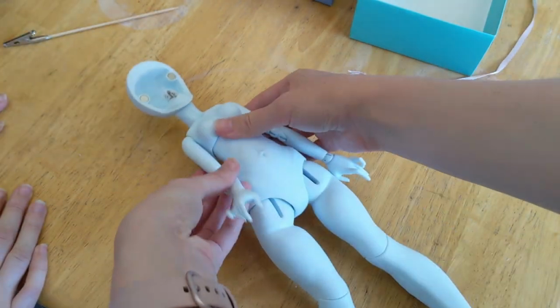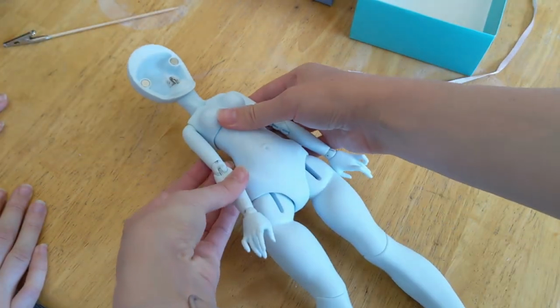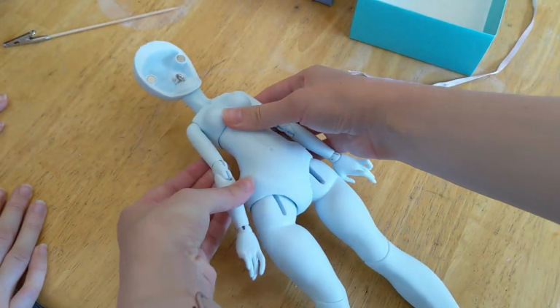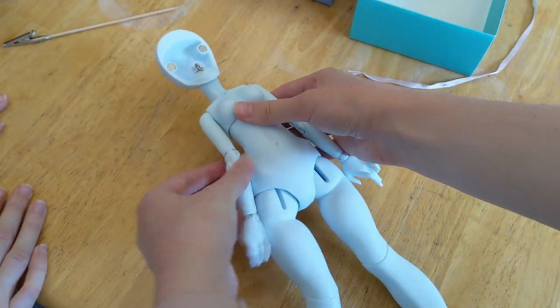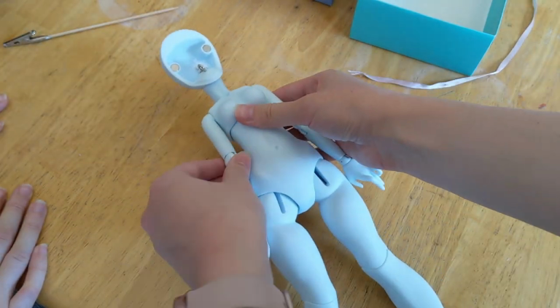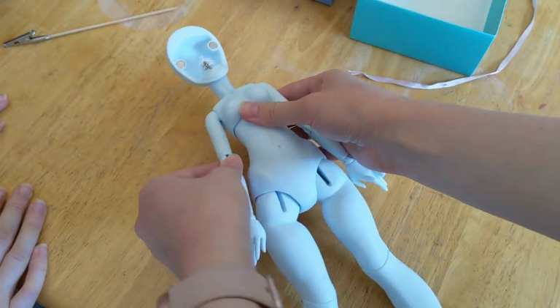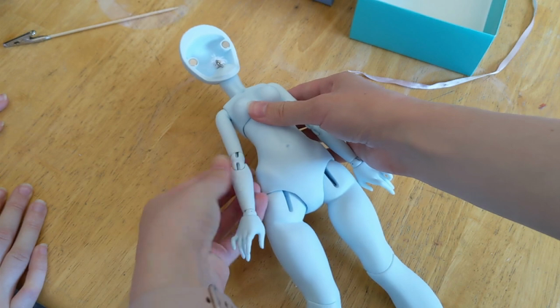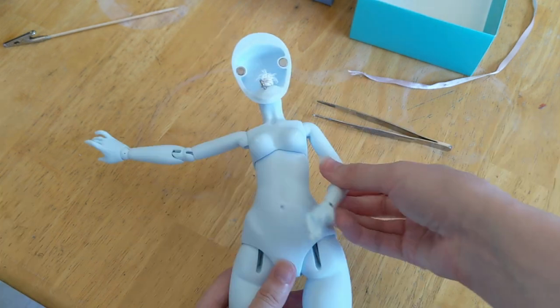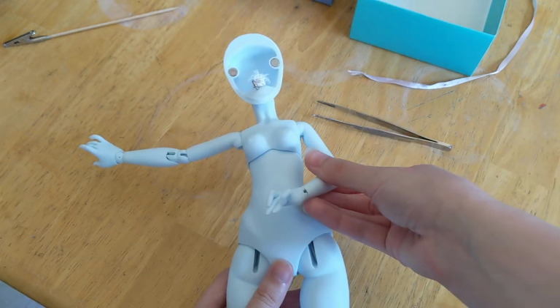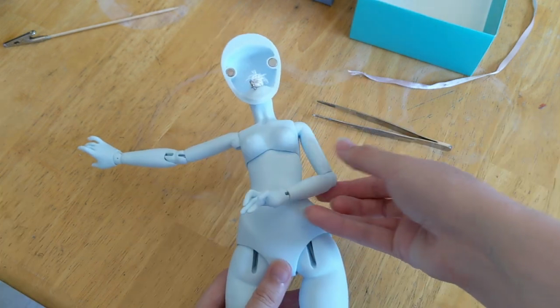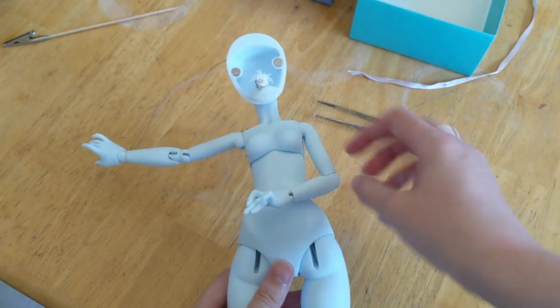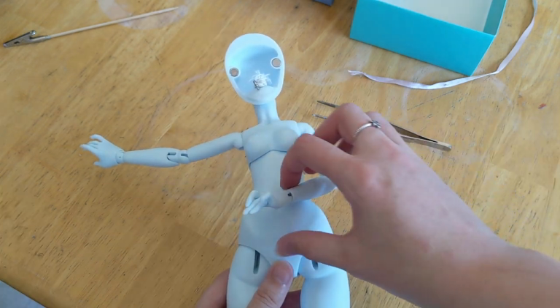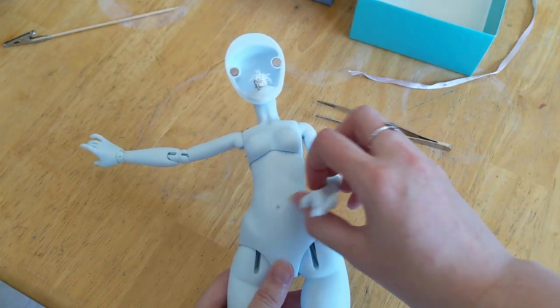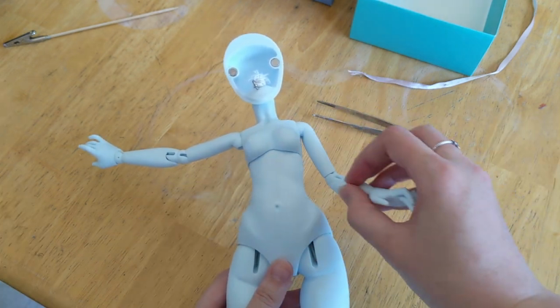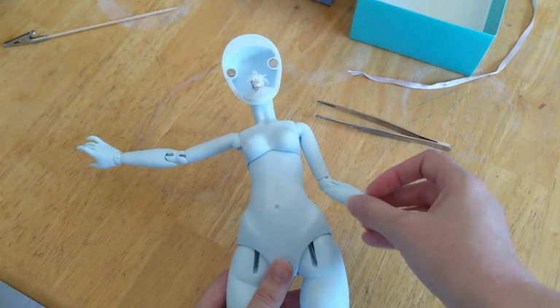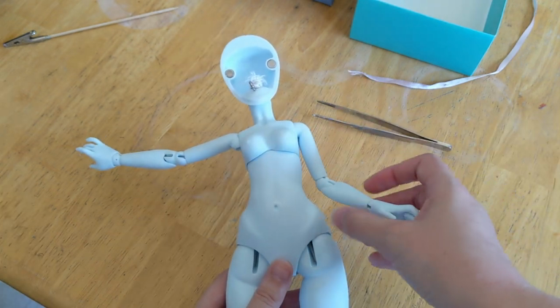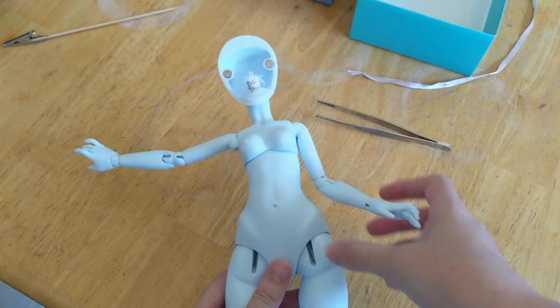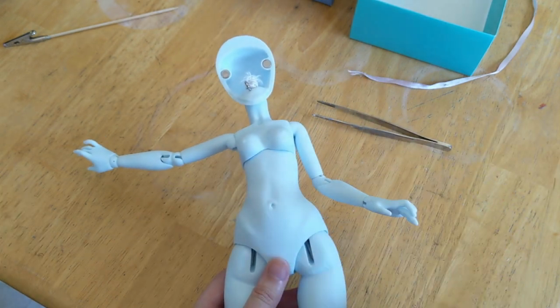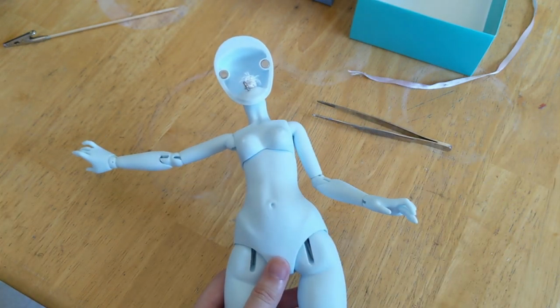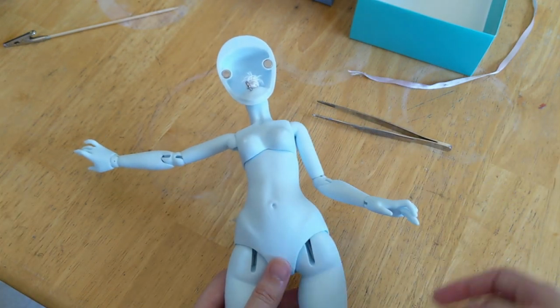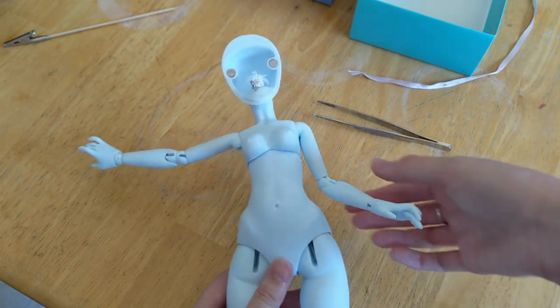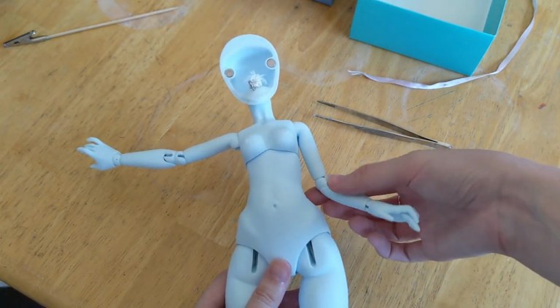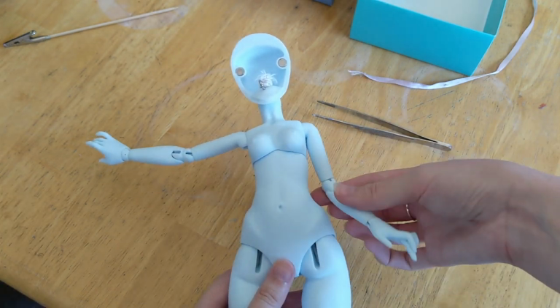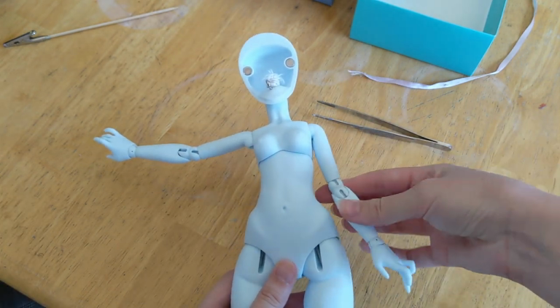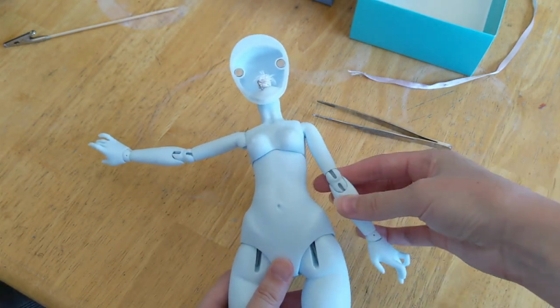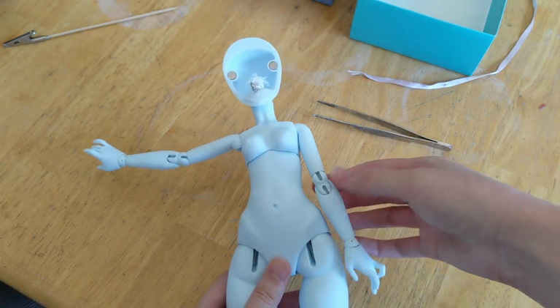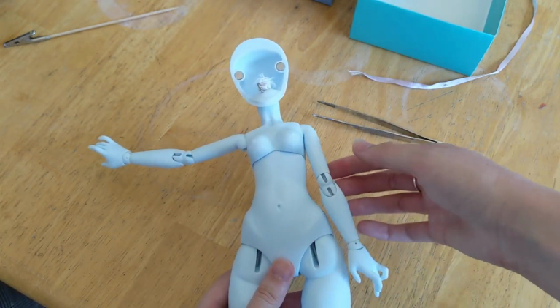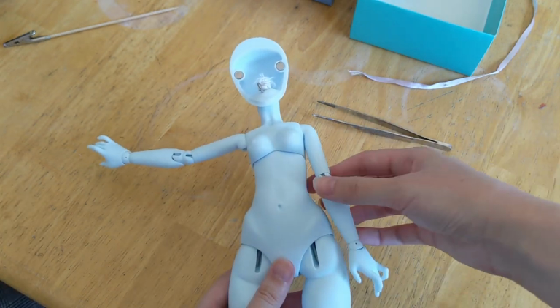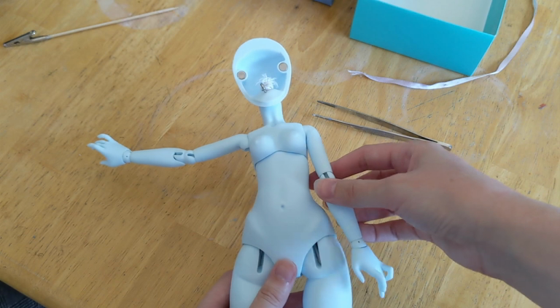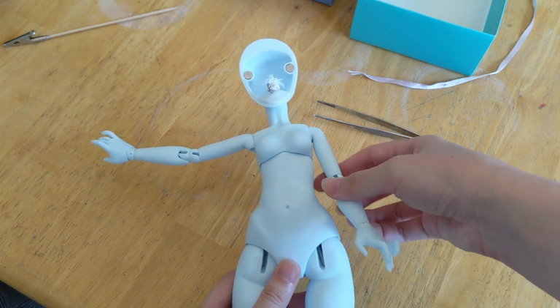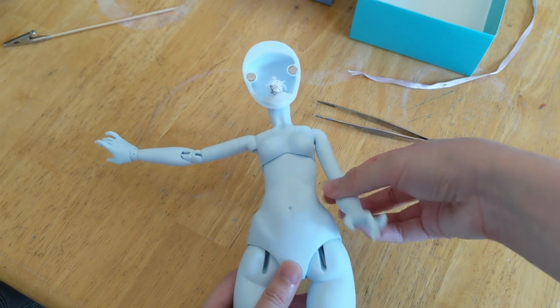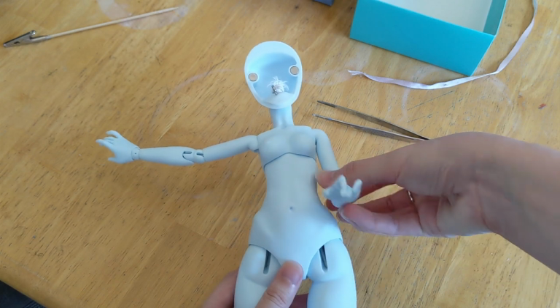Already she feels a bit sturdier when I pose her. I can actually put her arms at 45 degree angles, which she wouldn't hold before. Success!